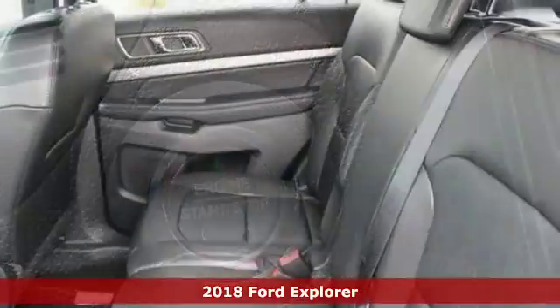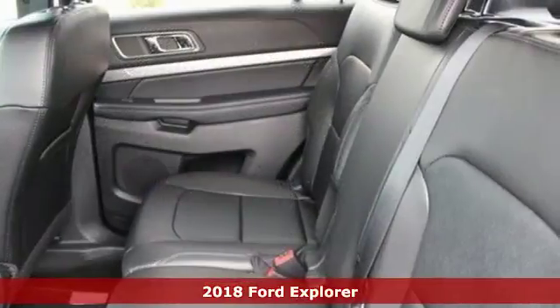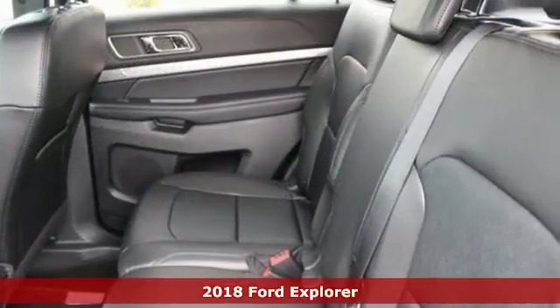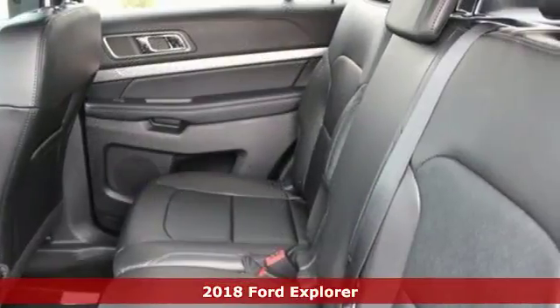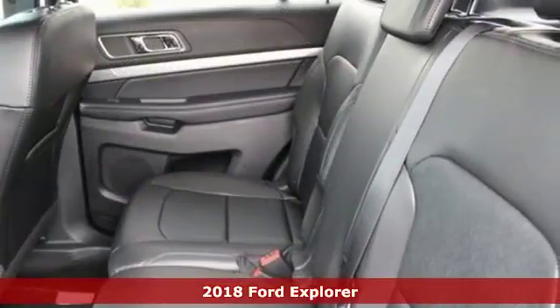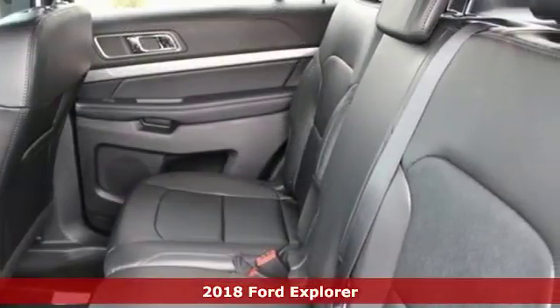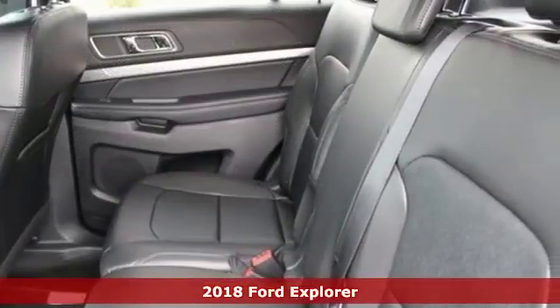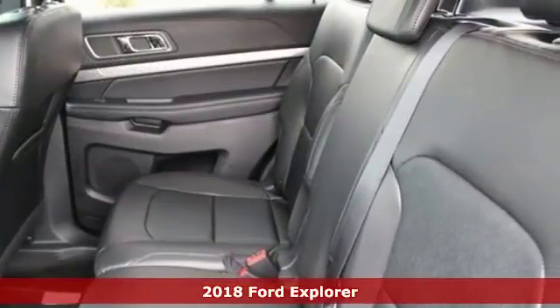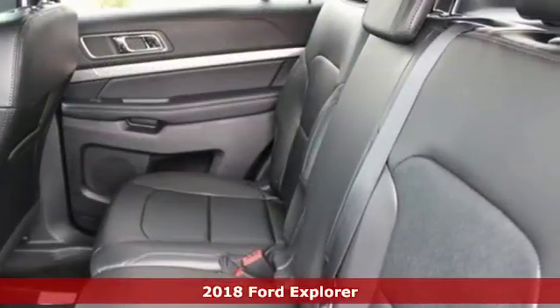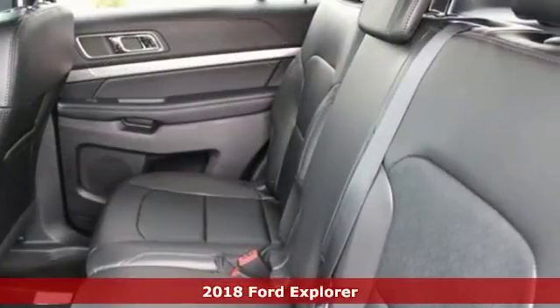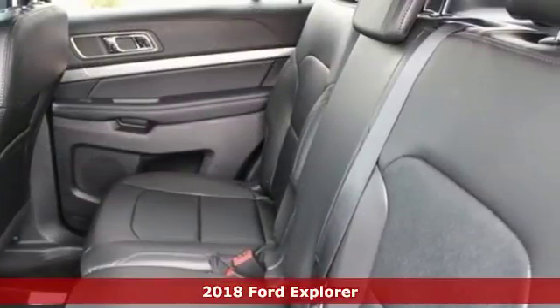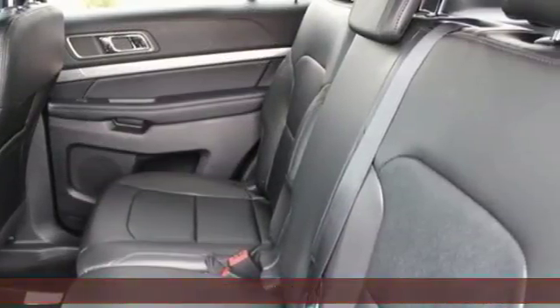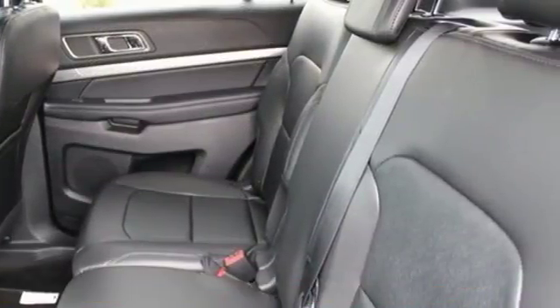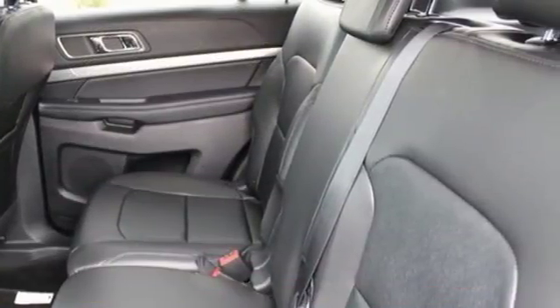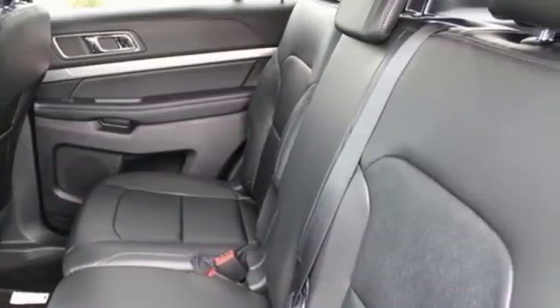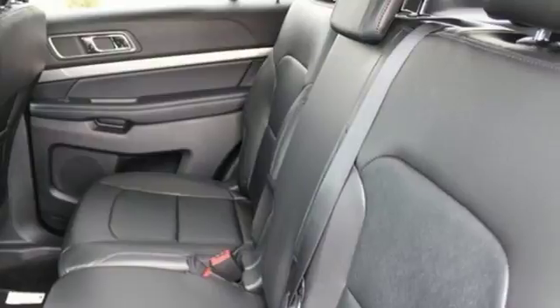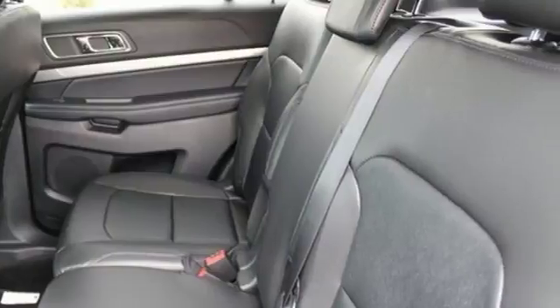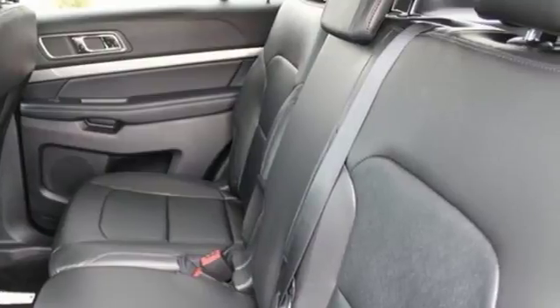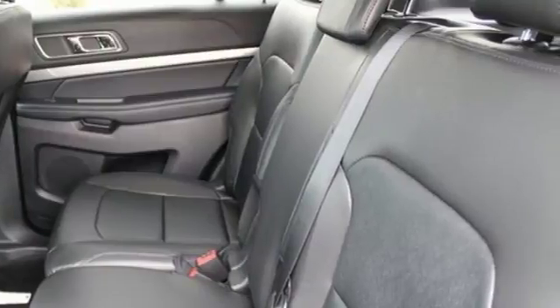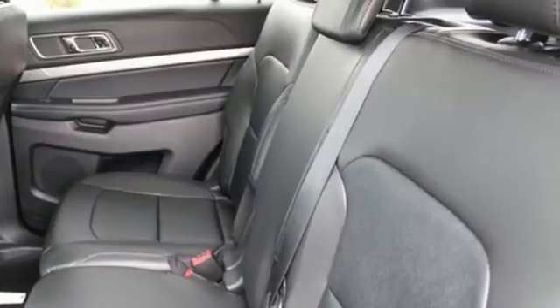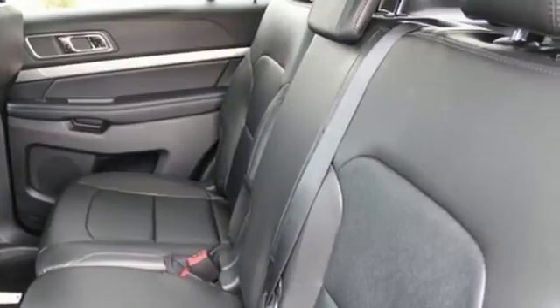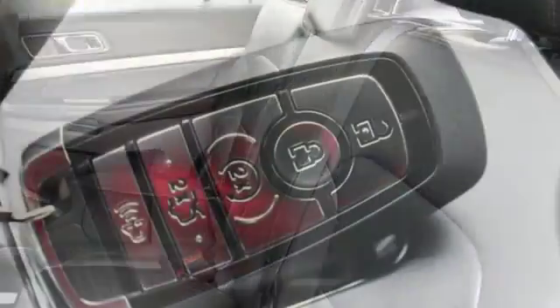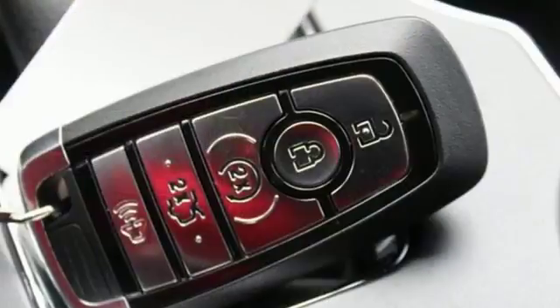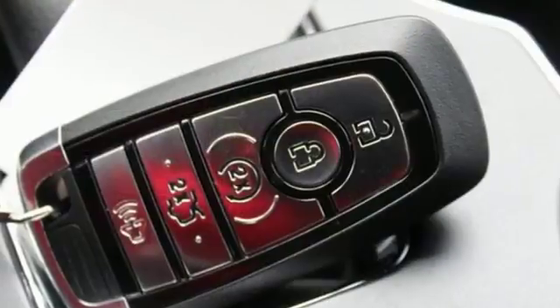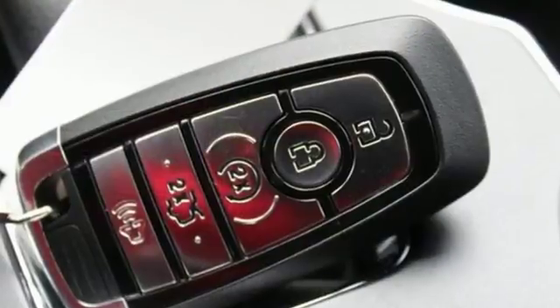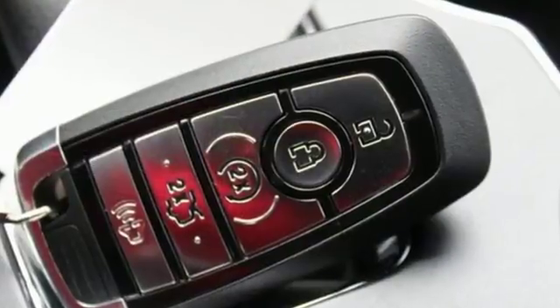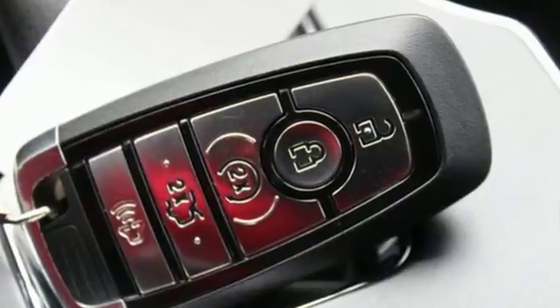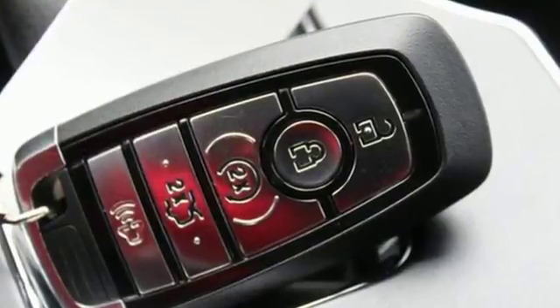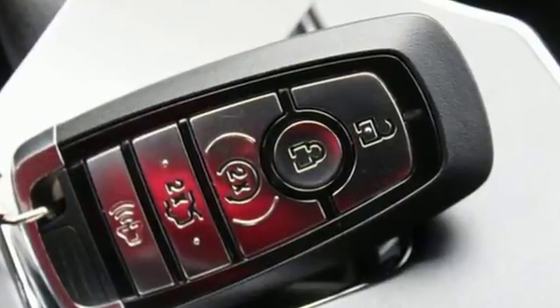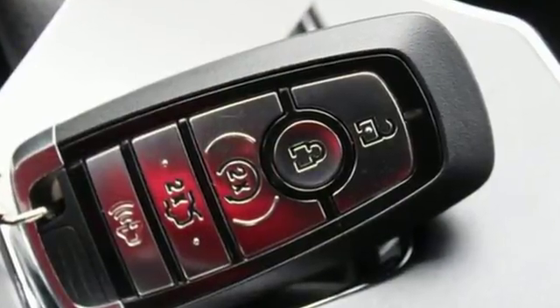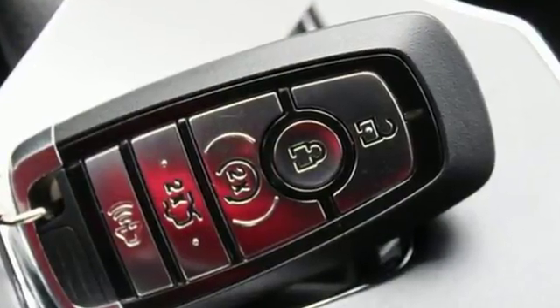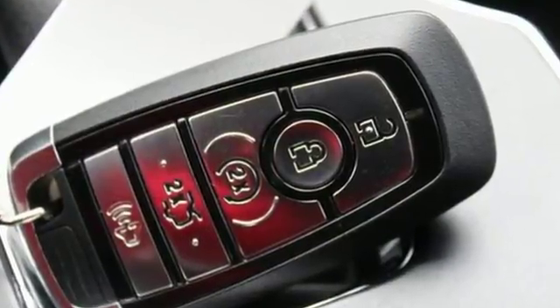Standard tech features start with the functionality and control of MyKey and a rear-view camera with washer.